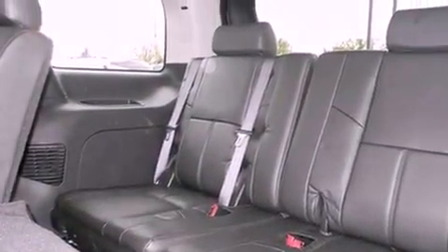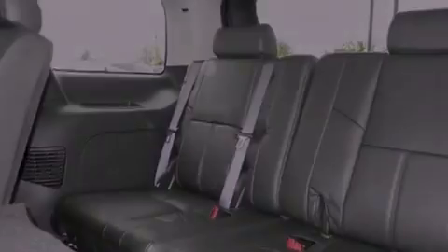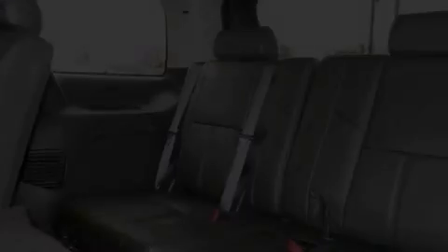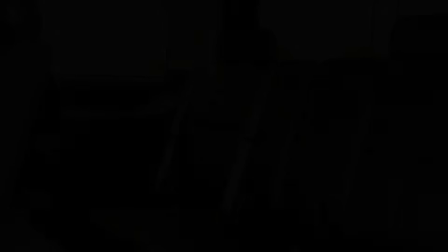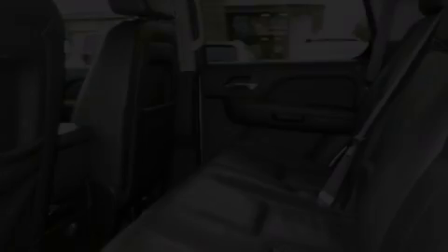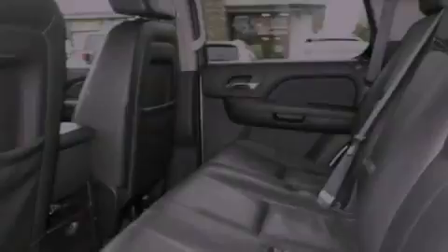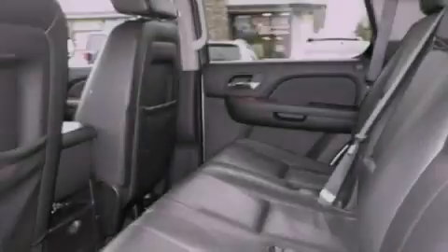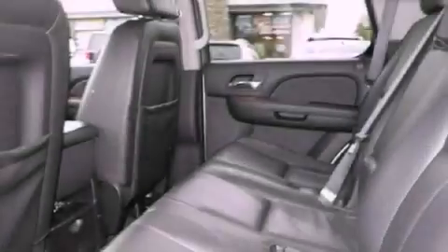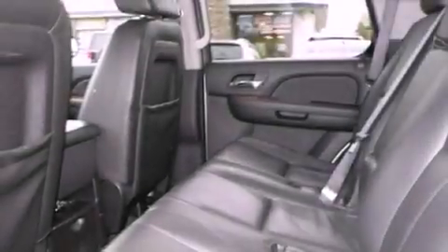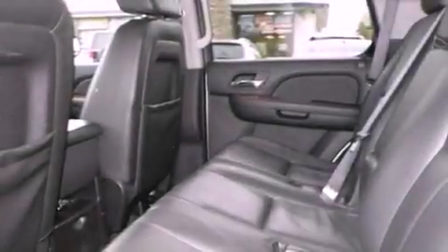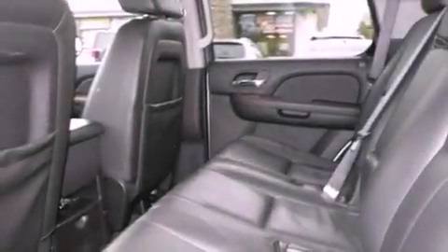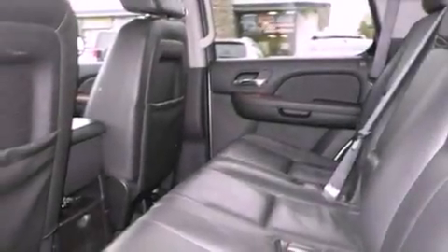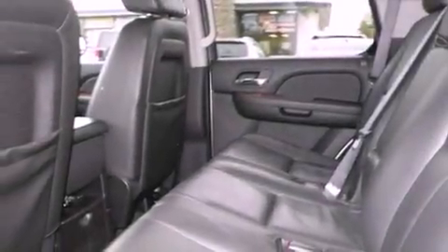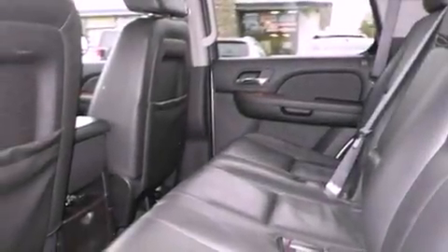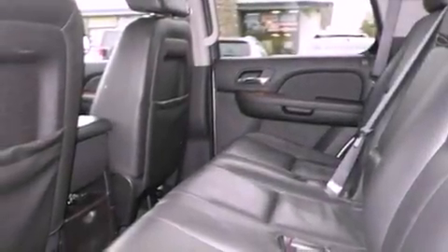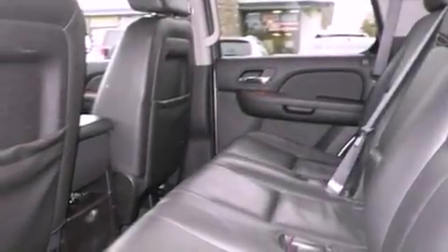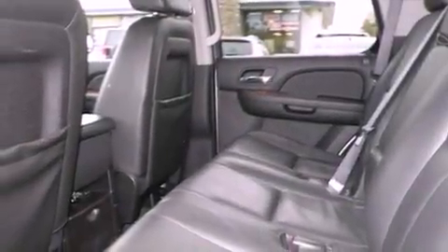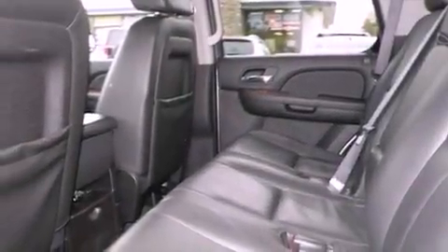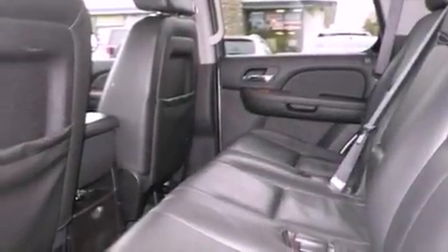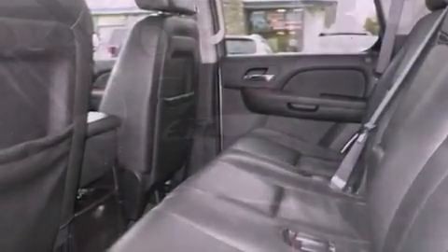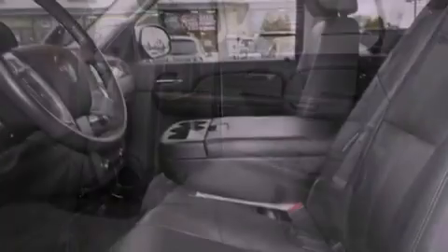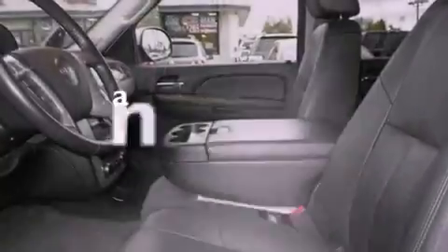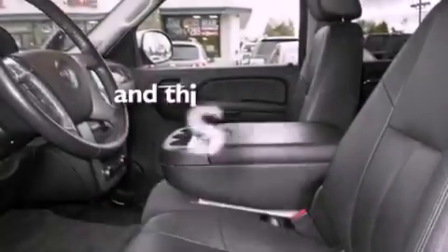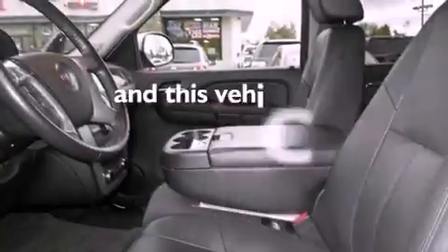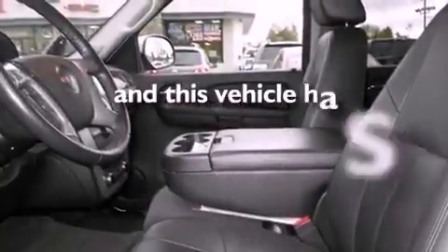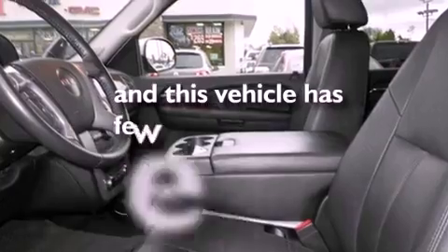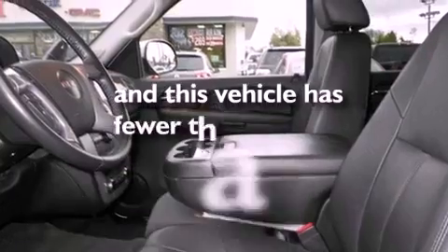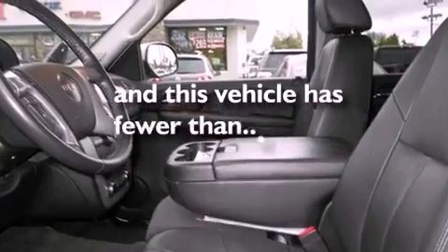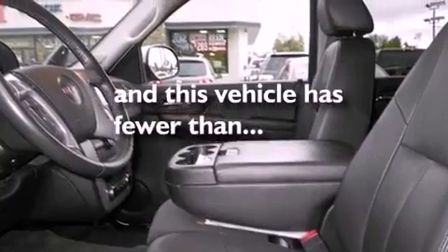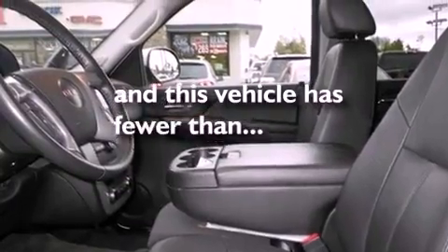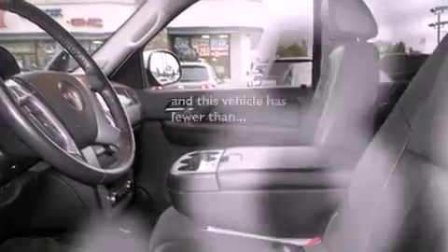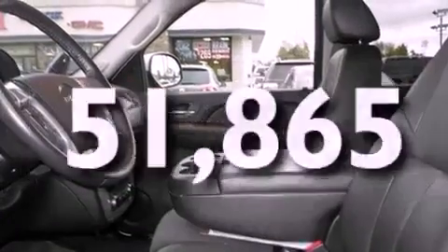Running boards, a security system, OnStar, a folding second row, and this vehicle has fewer than 52,000 miles on the odometer.